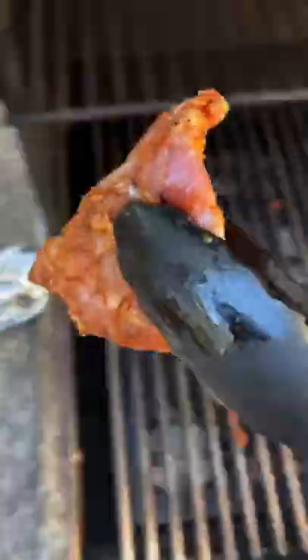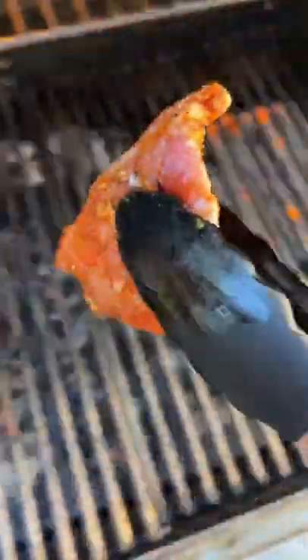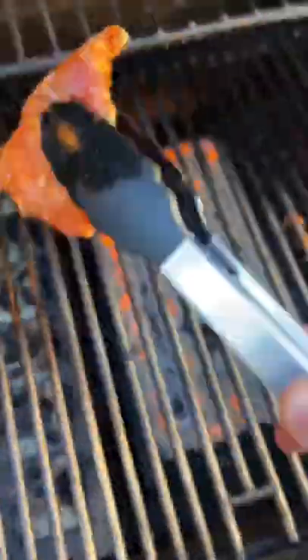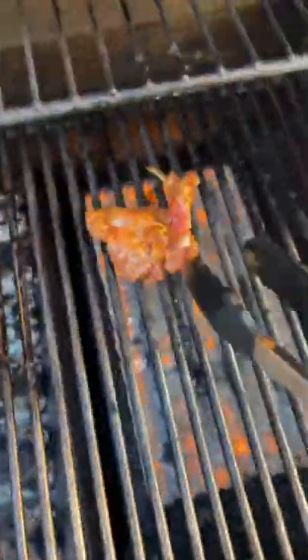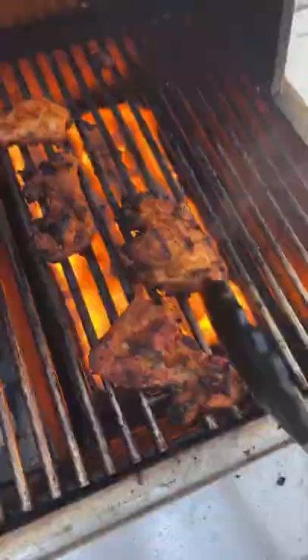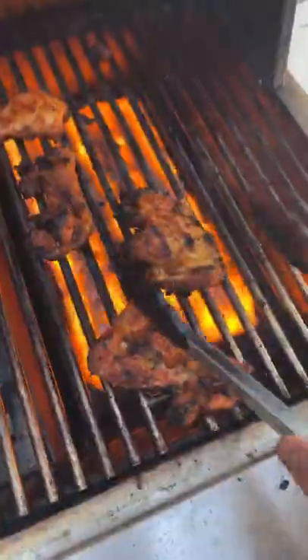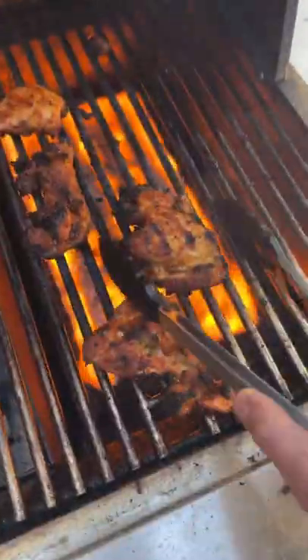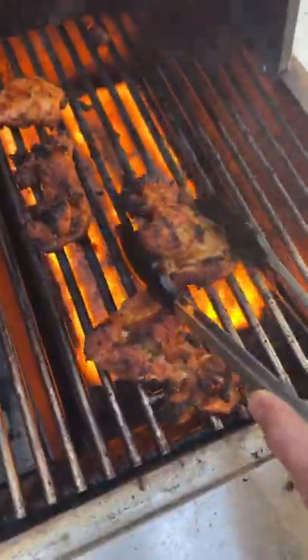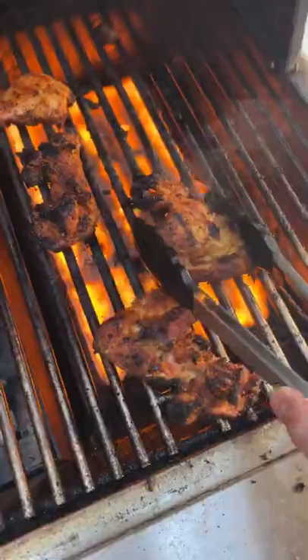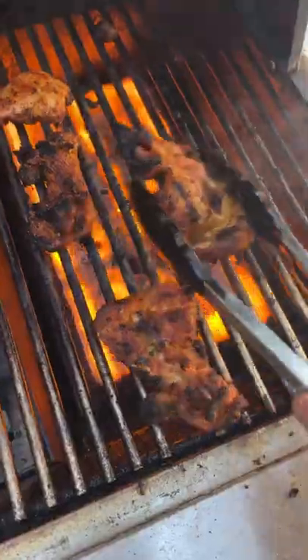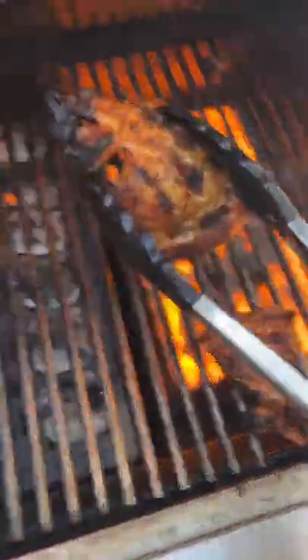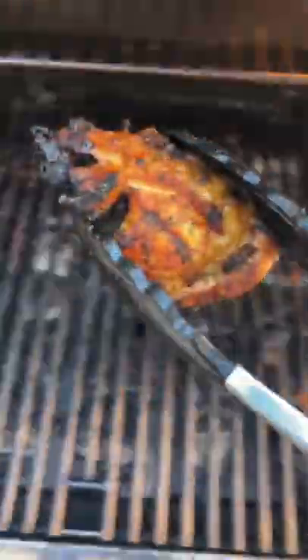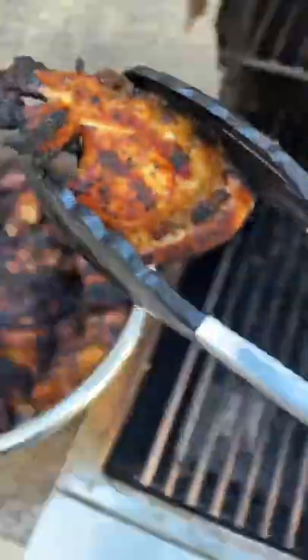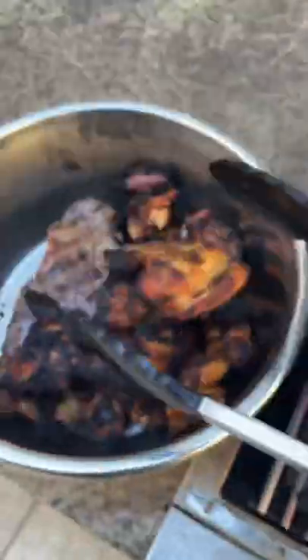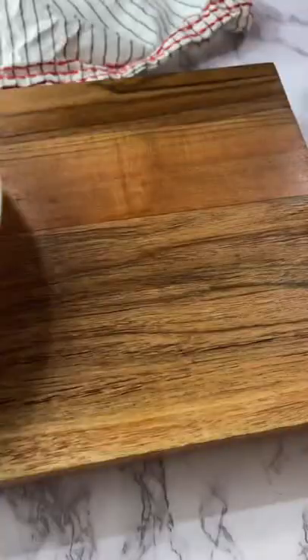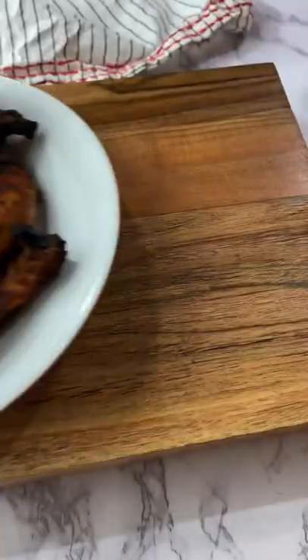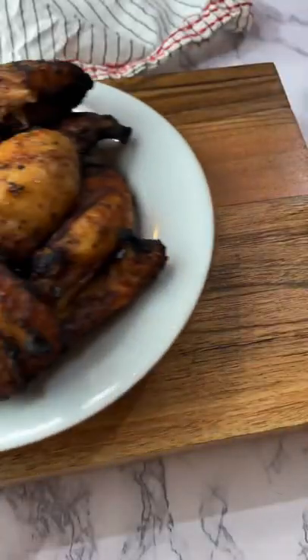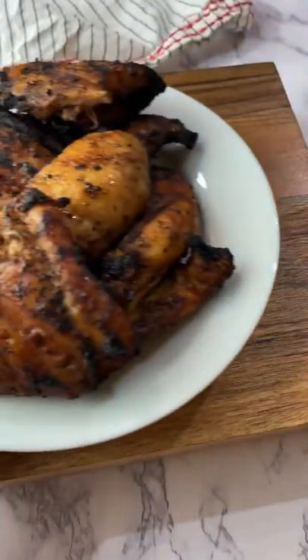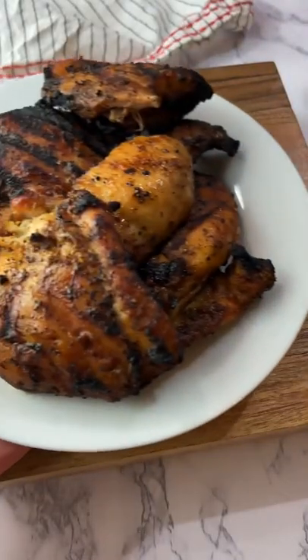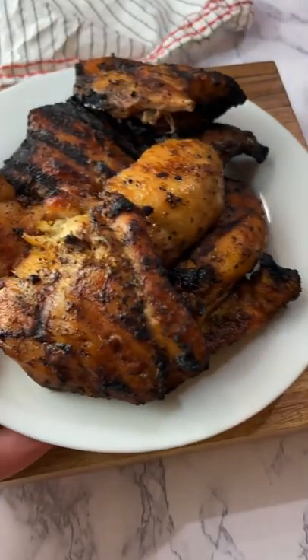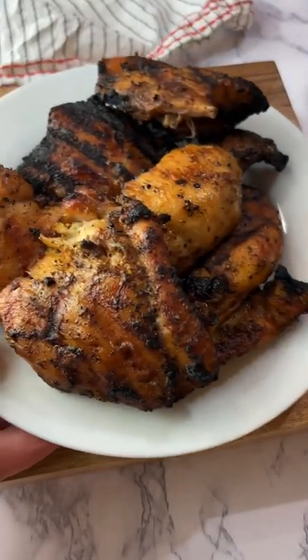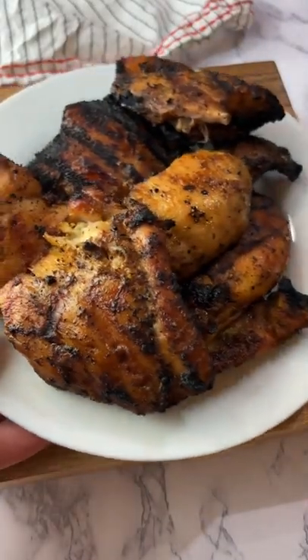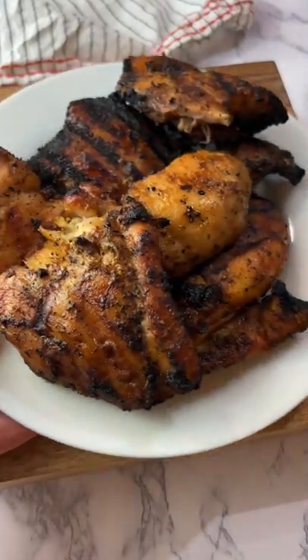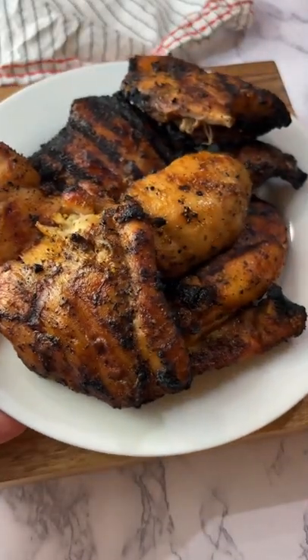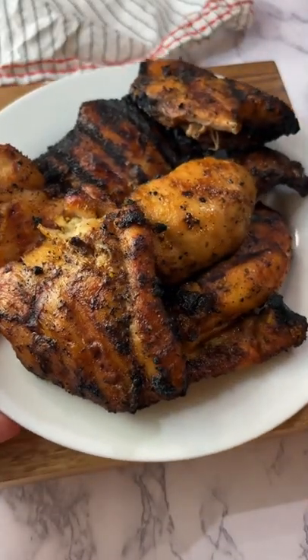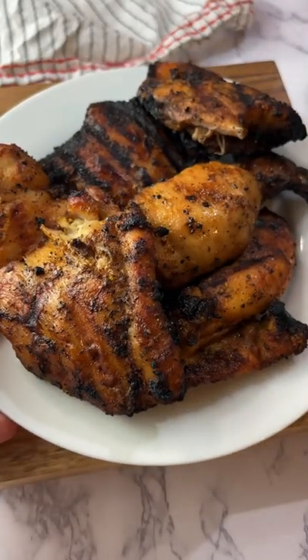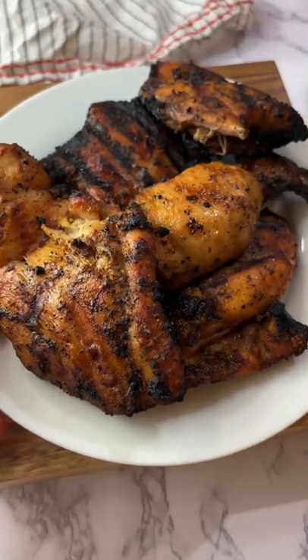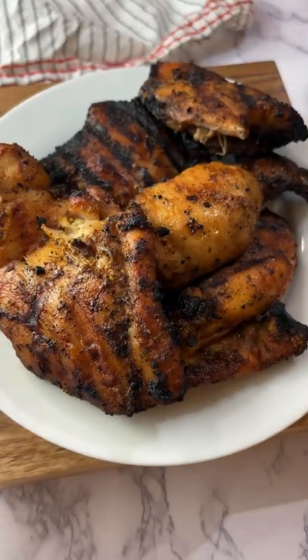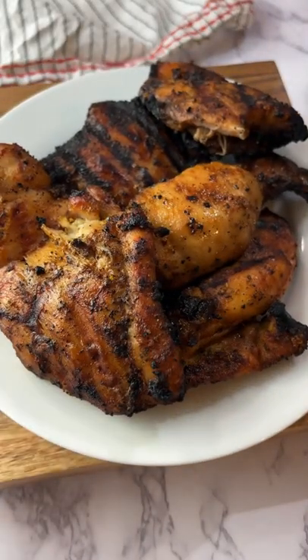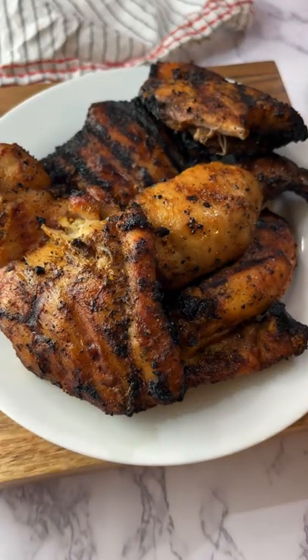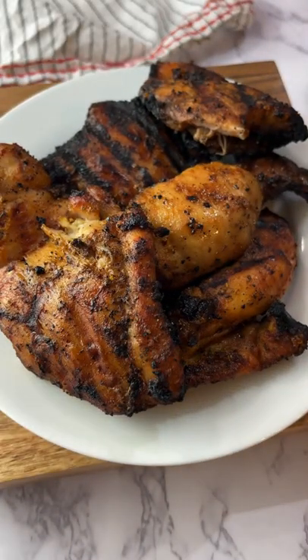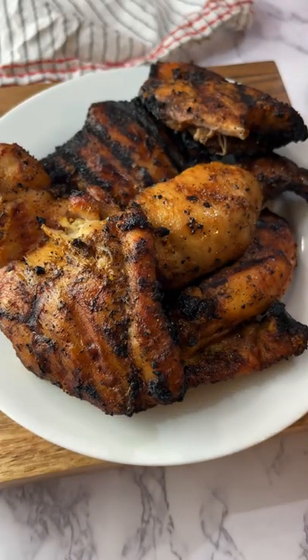Throw them on the grill — you could also bake them or pan fry them — and these were so good.